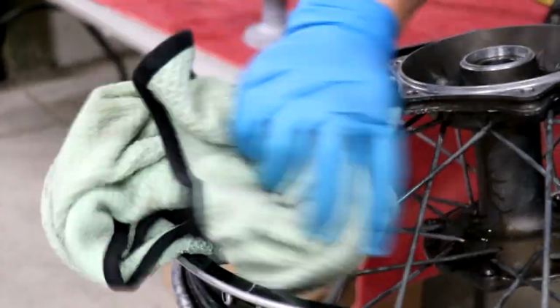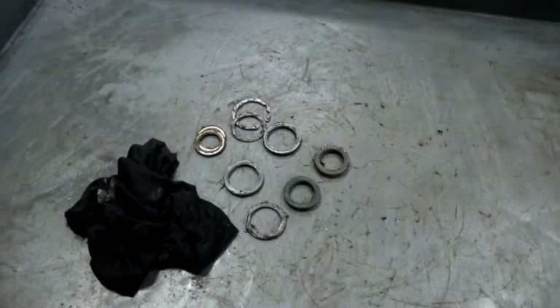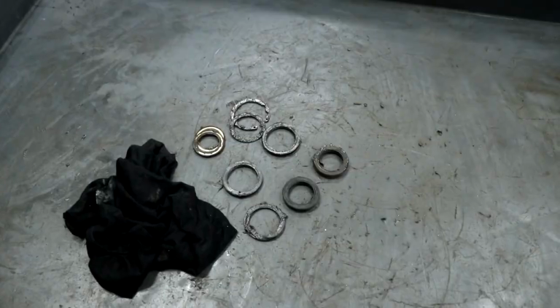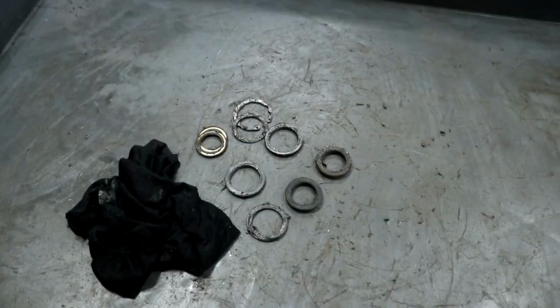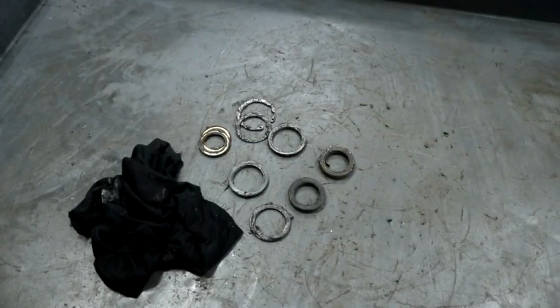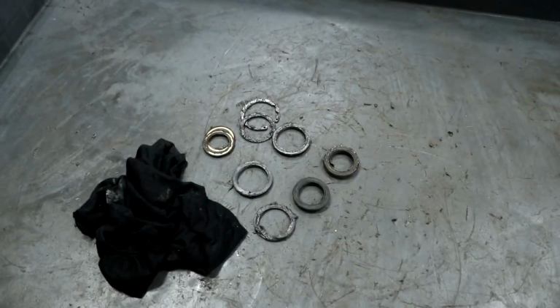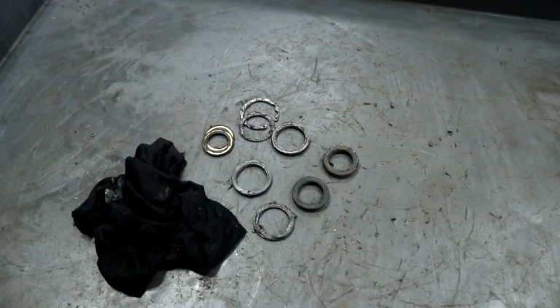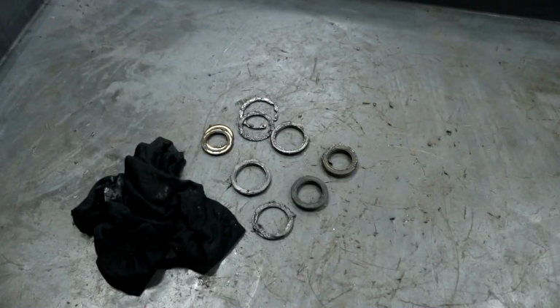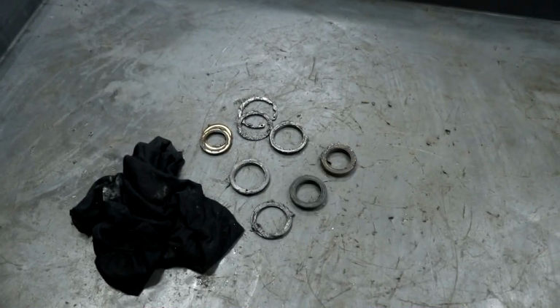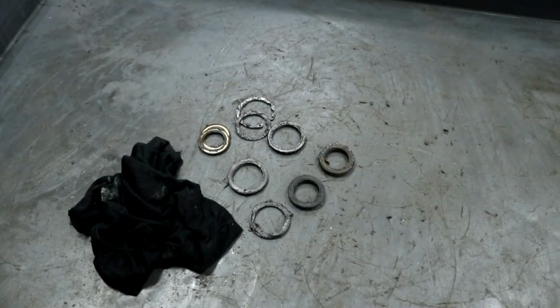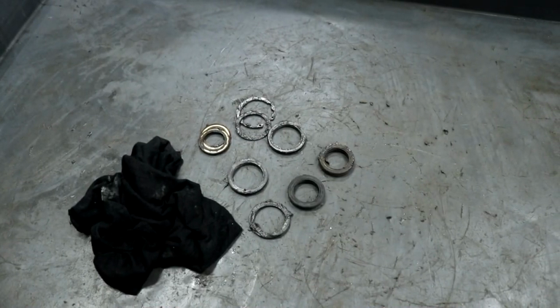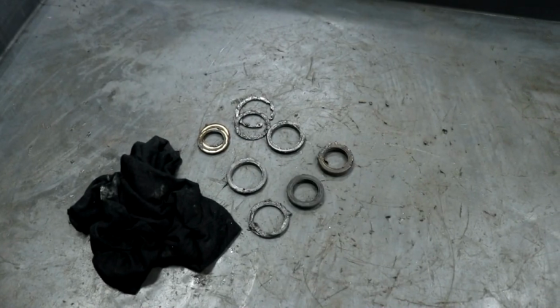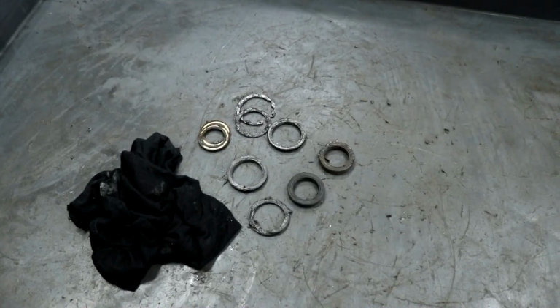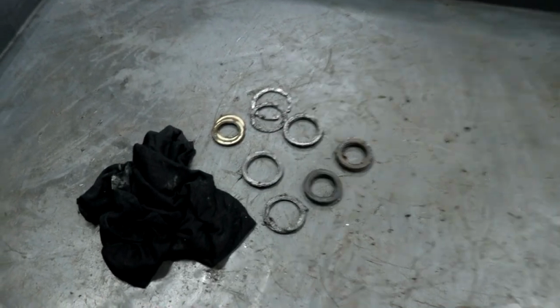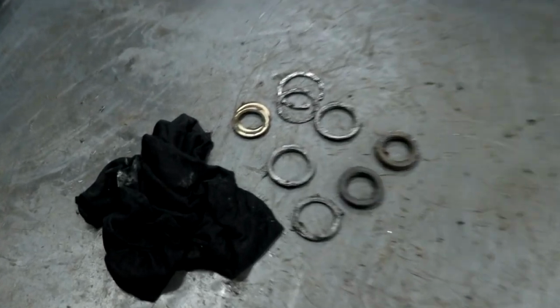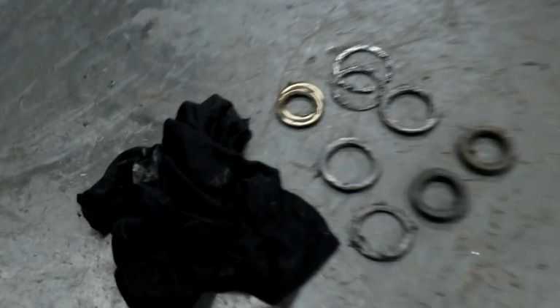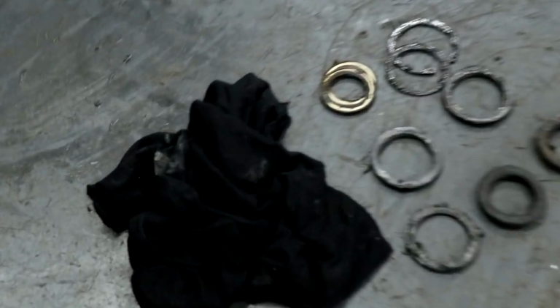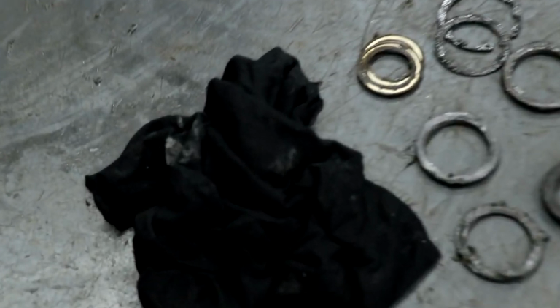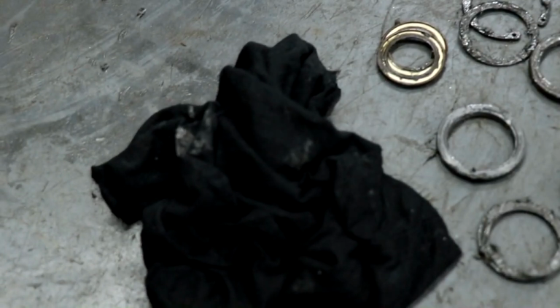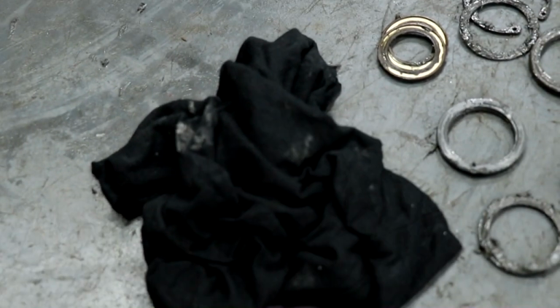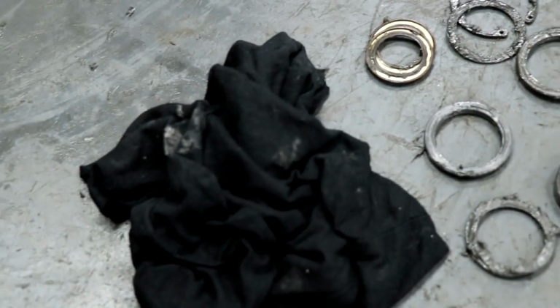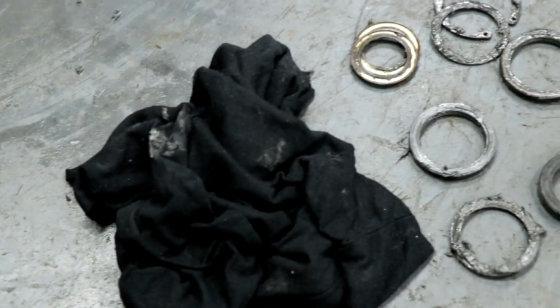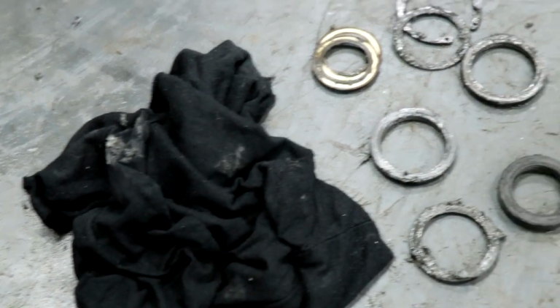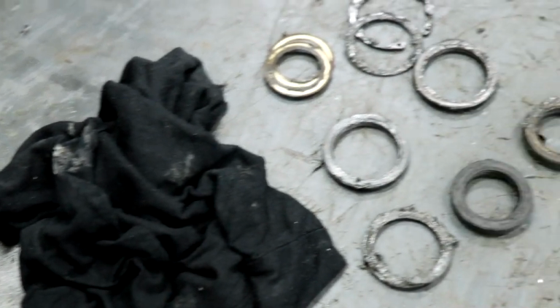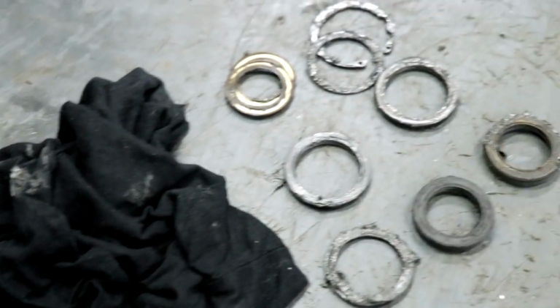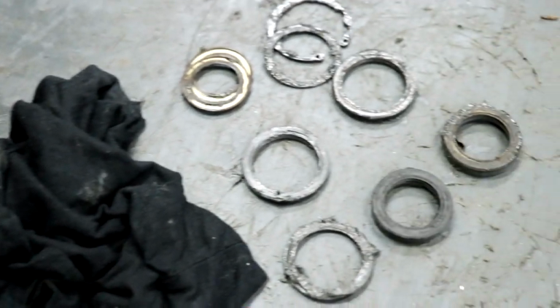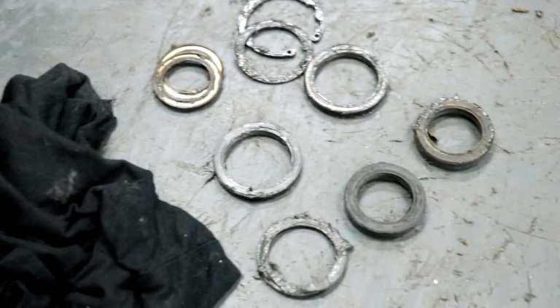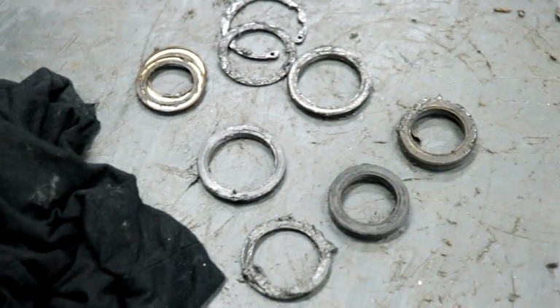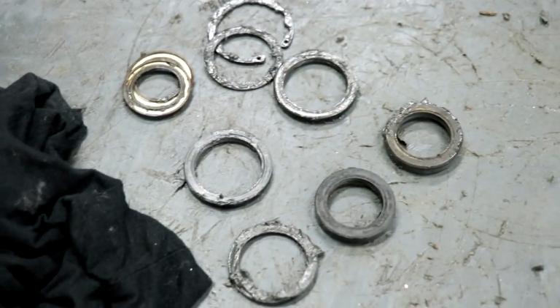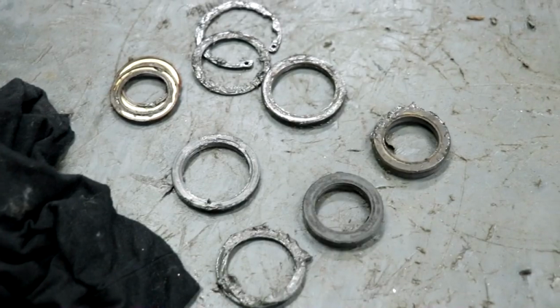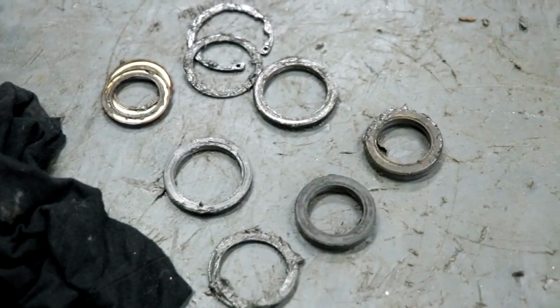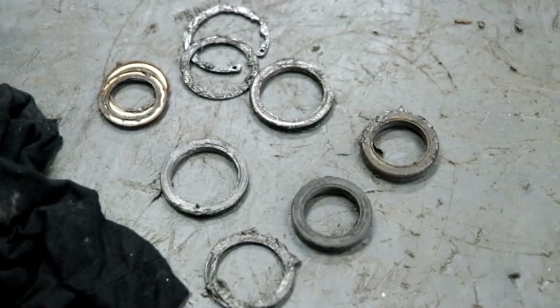As for cleaning up the bearing seals, I use a rag soaked in degreaser to wipe these nasty things down.